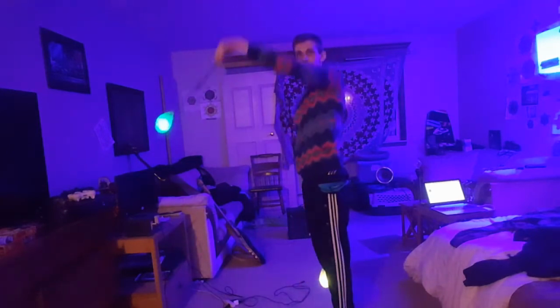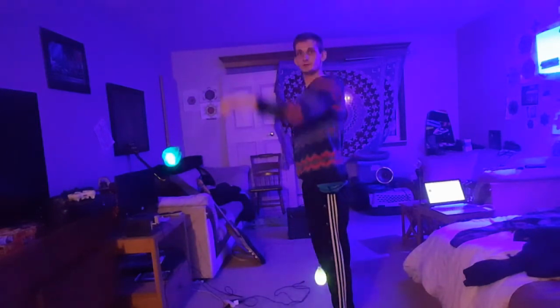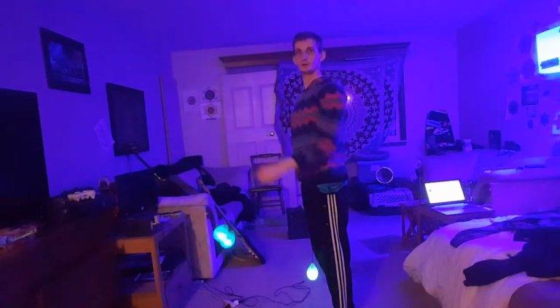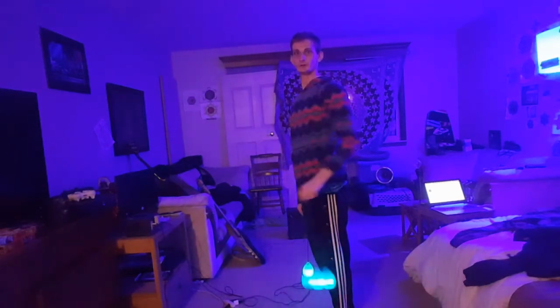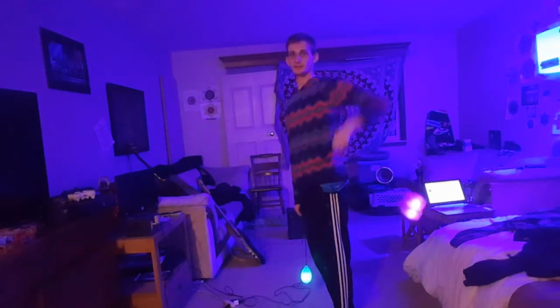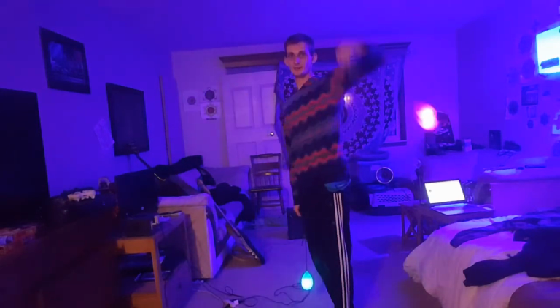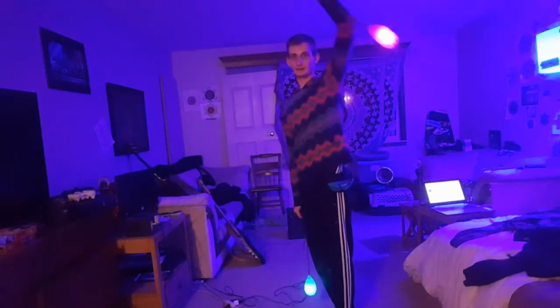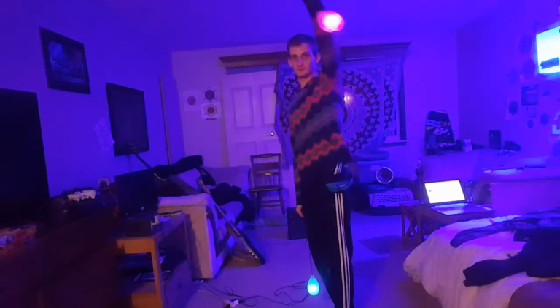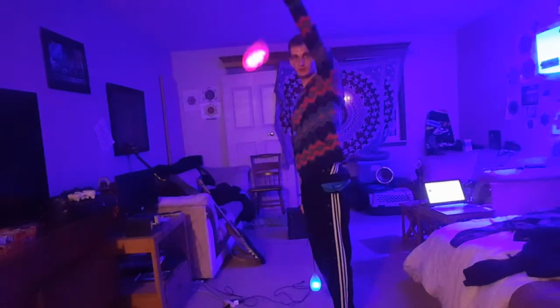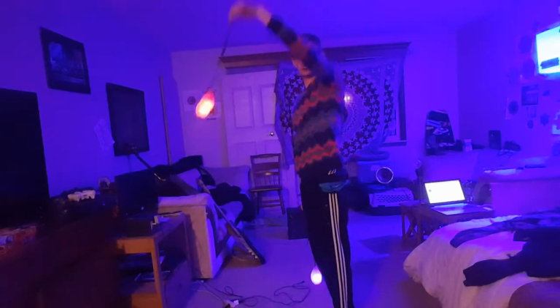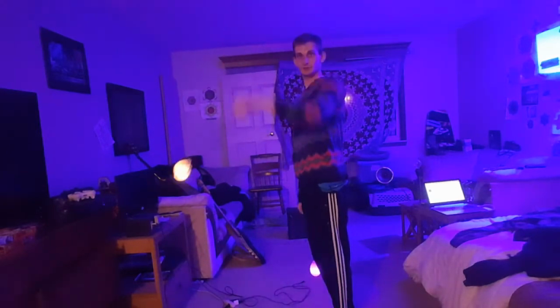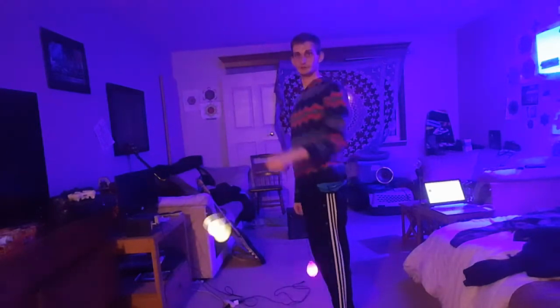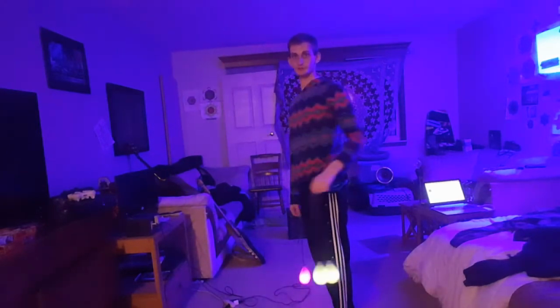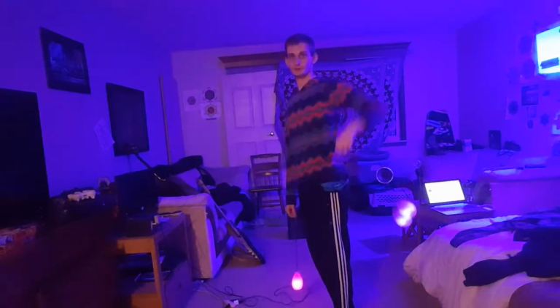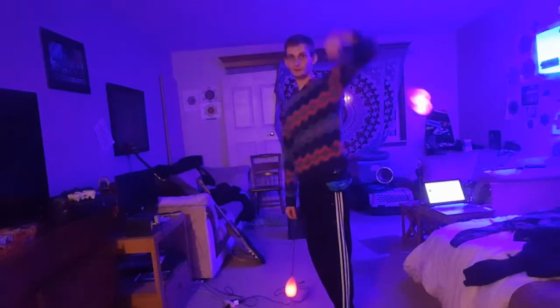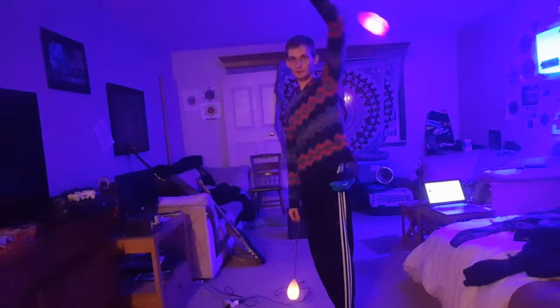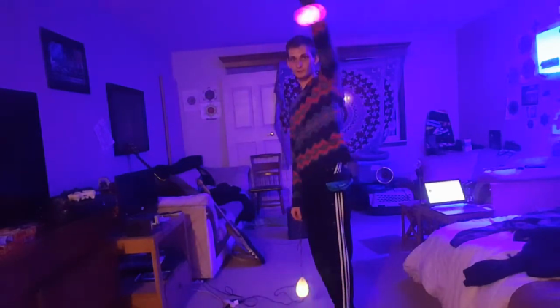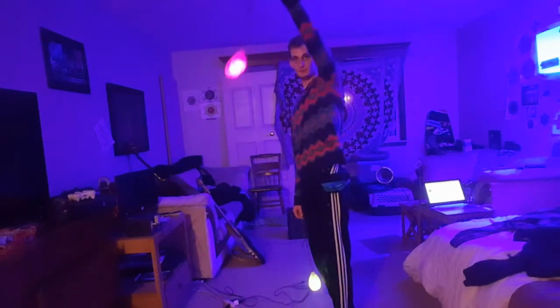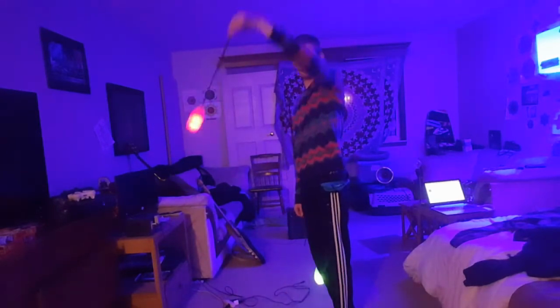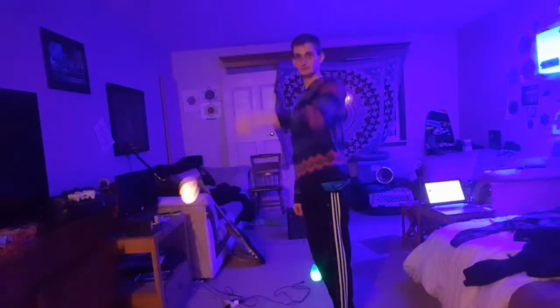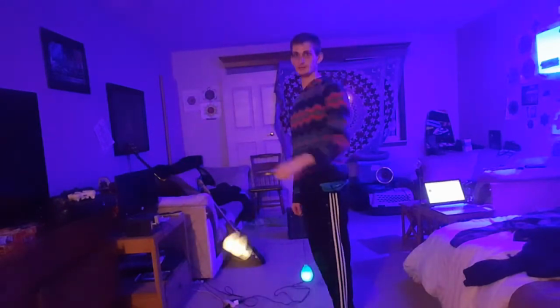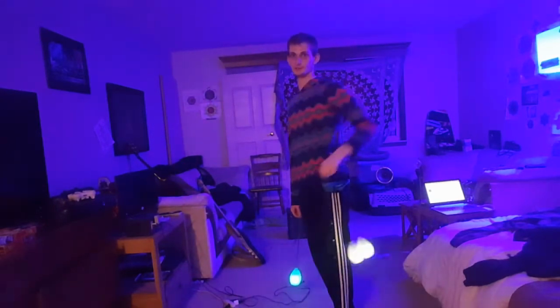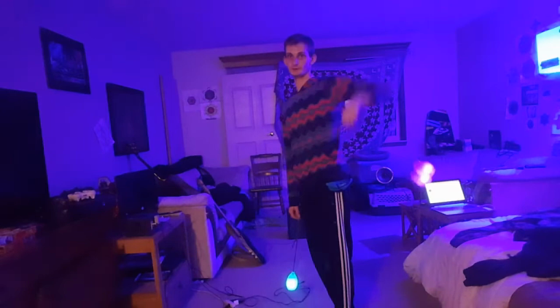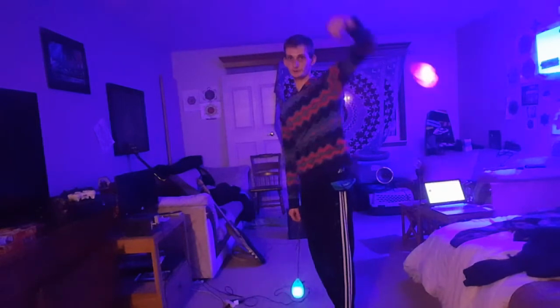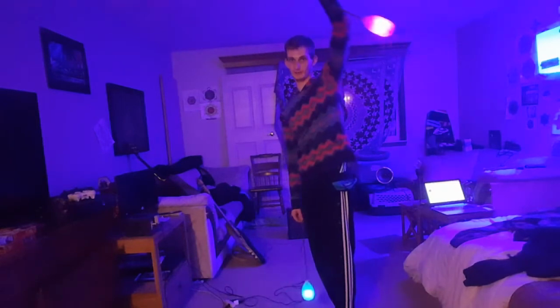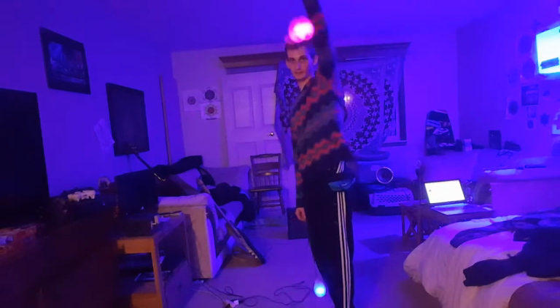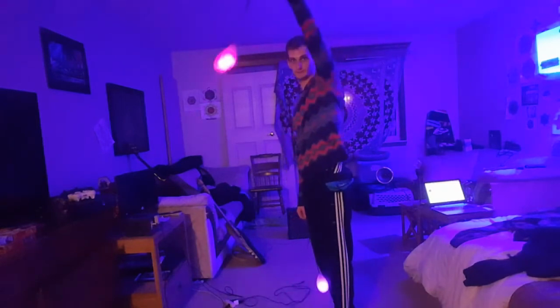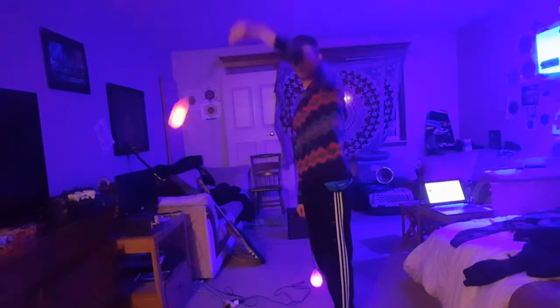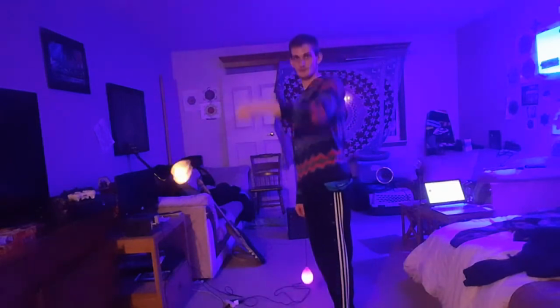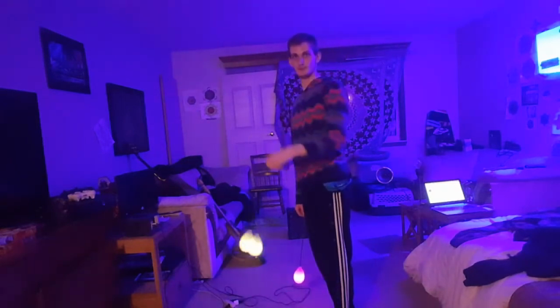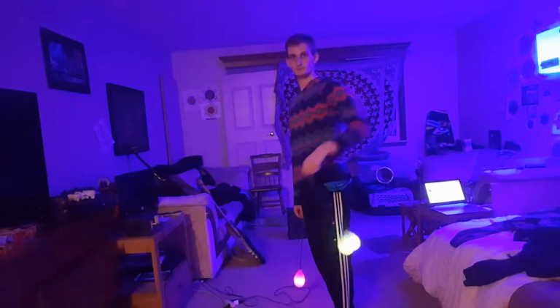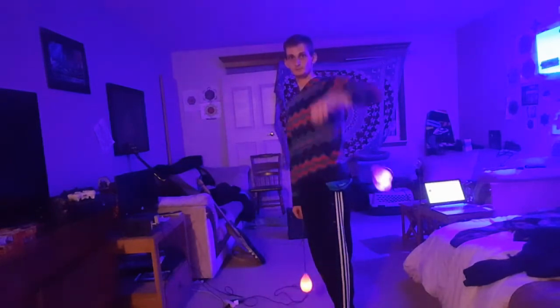So yes, I am just doing a circle. You want to try and make it the best circle you can.